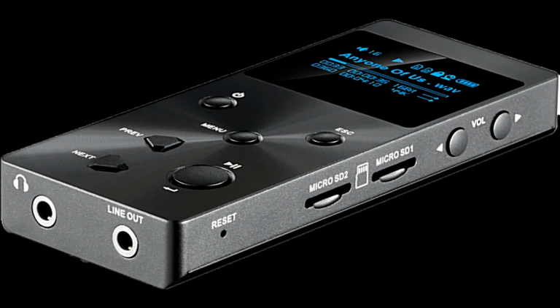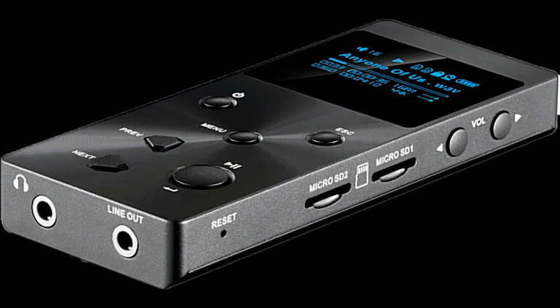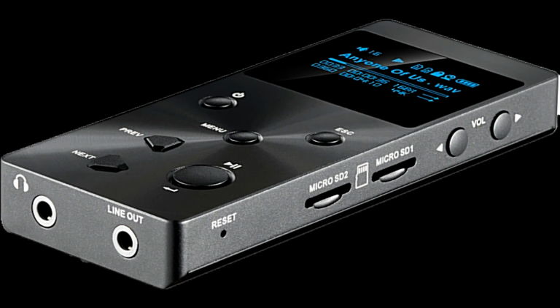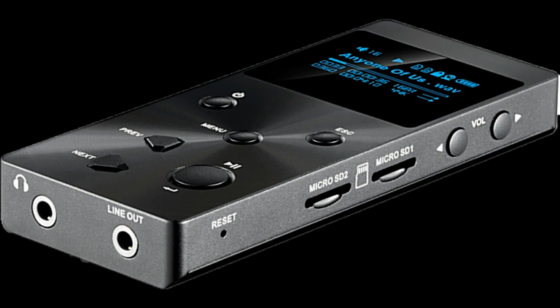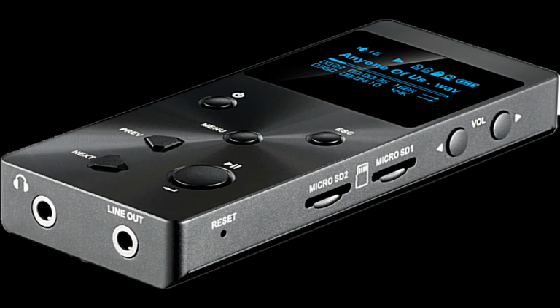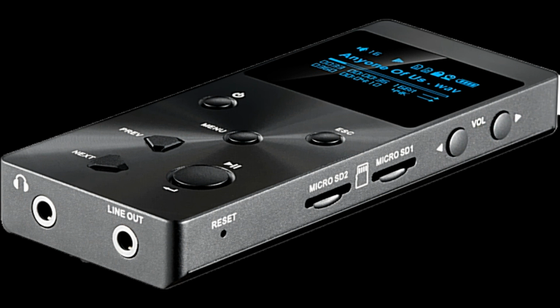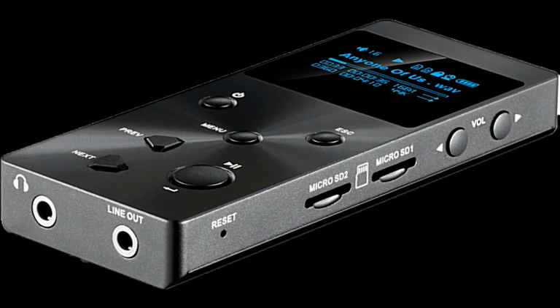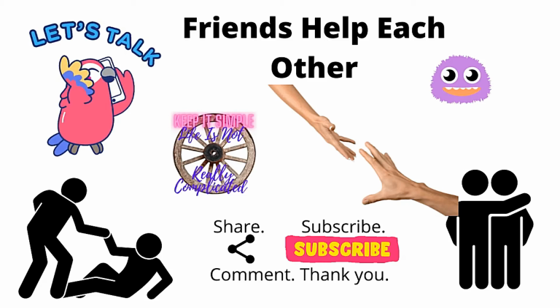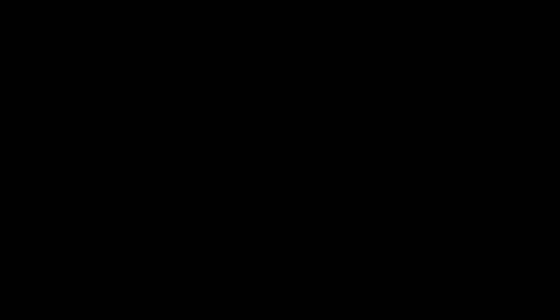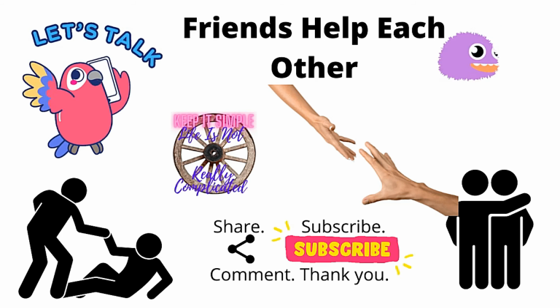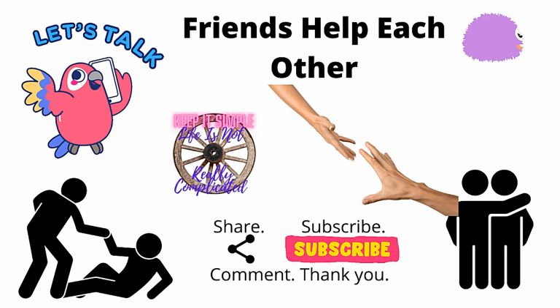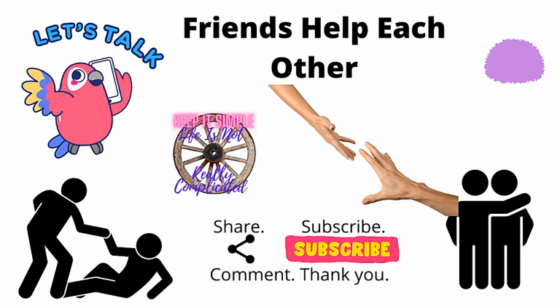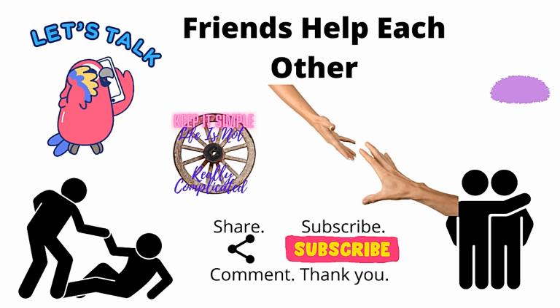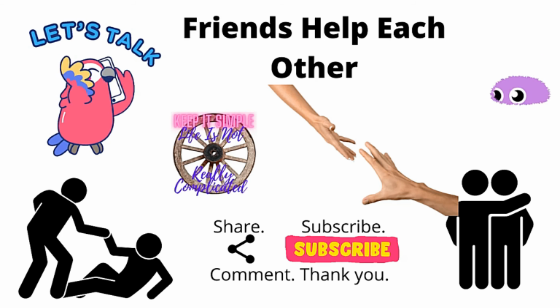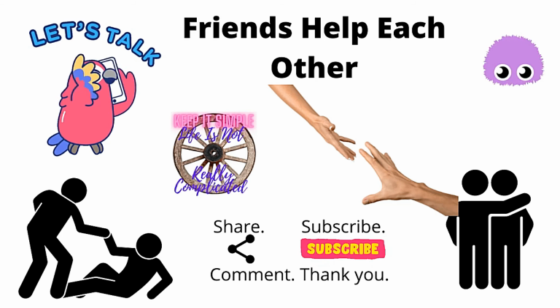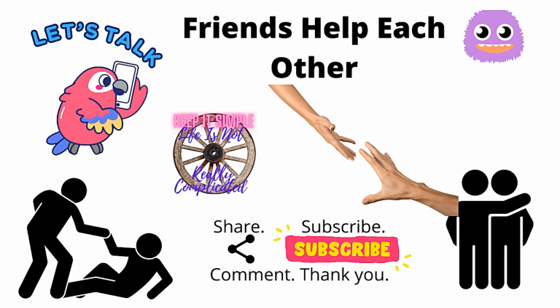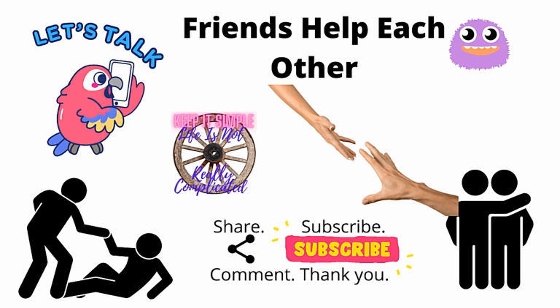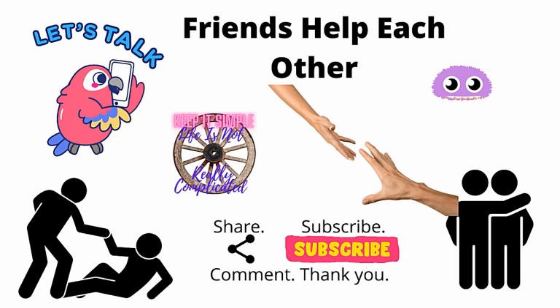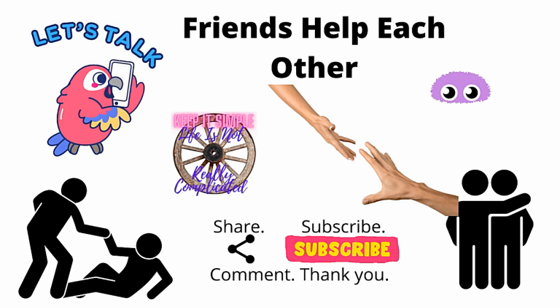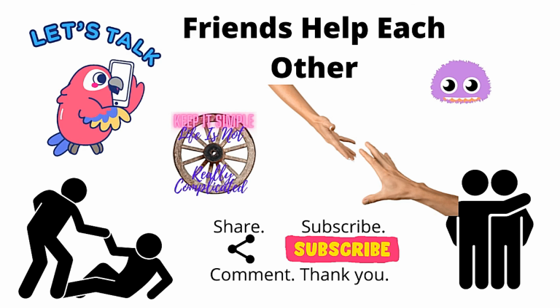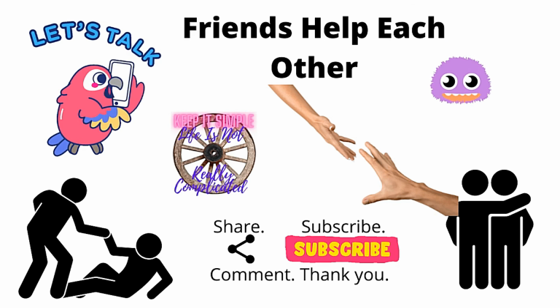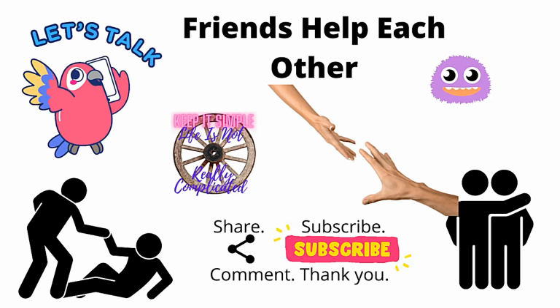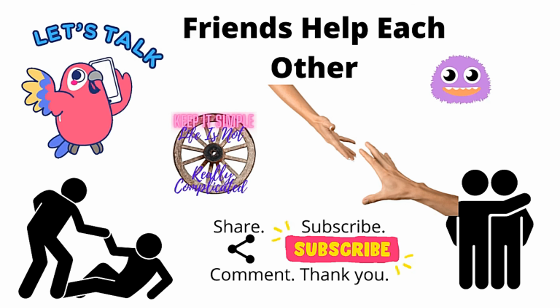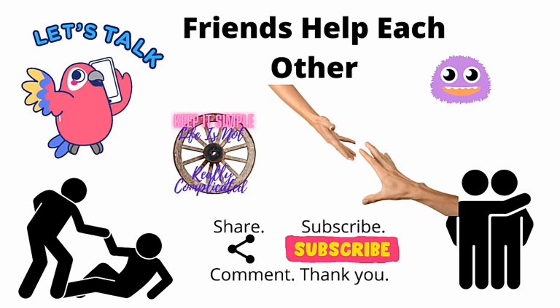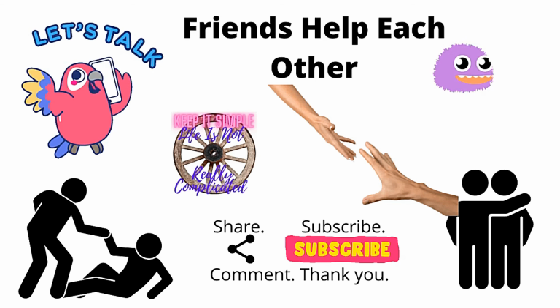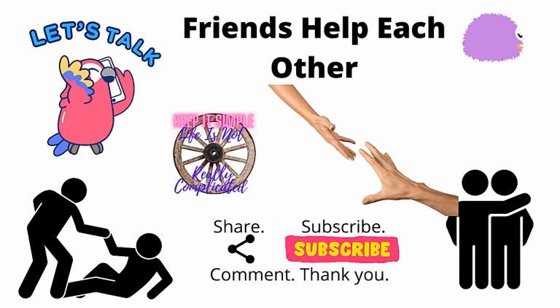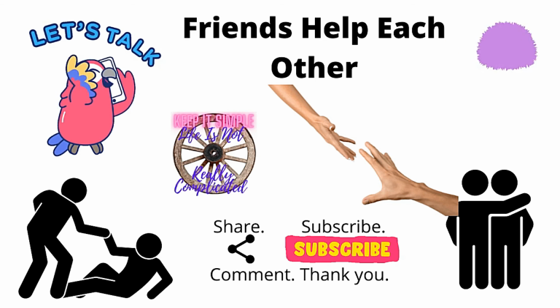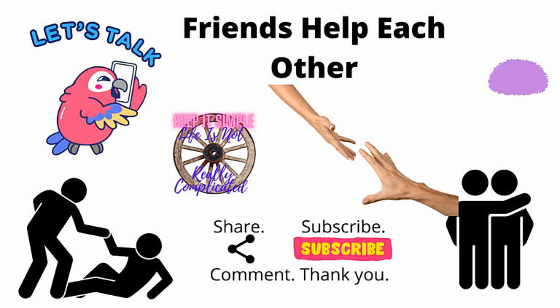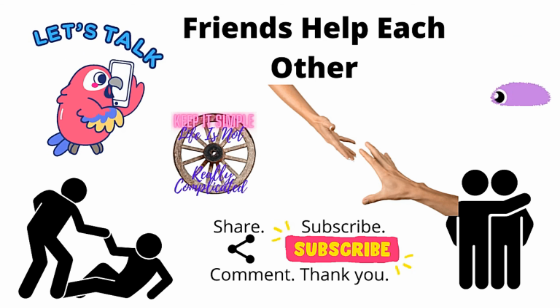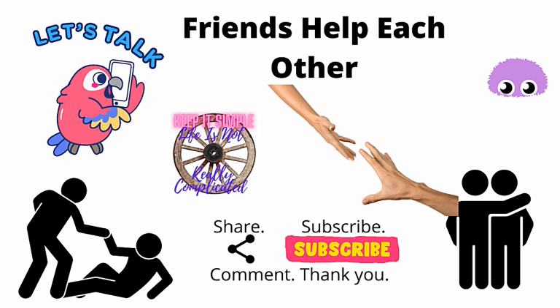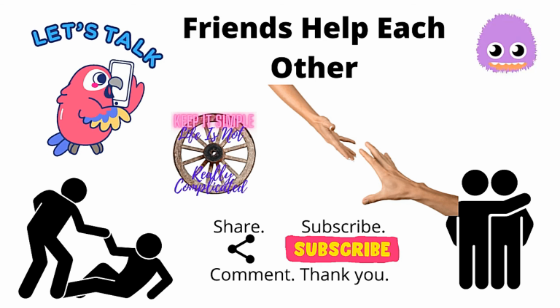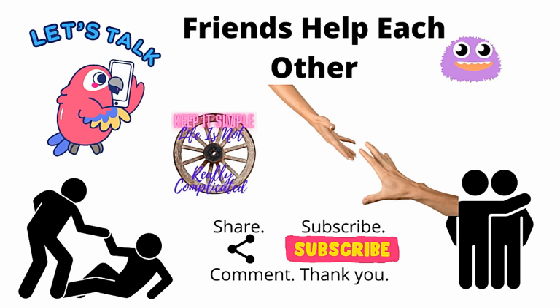If you'd like to go into it further, don't forget to leave a comment and I'll get back to you as often as I can. Like, subscribe, catch you again, bye bye.